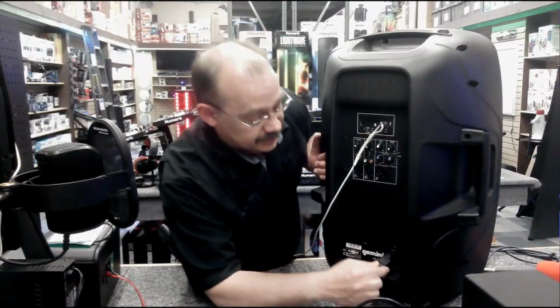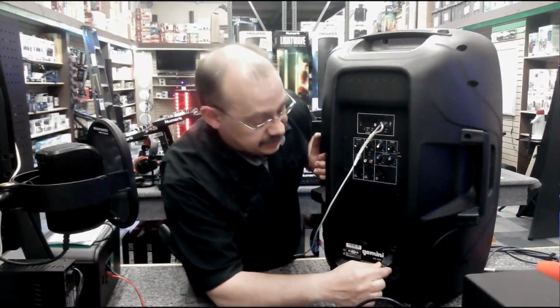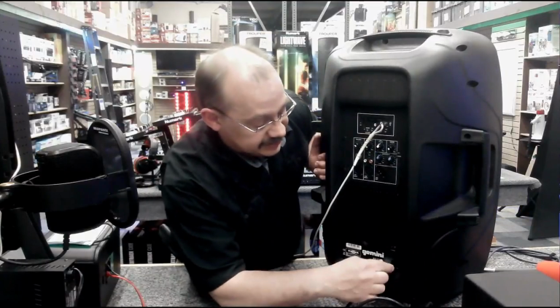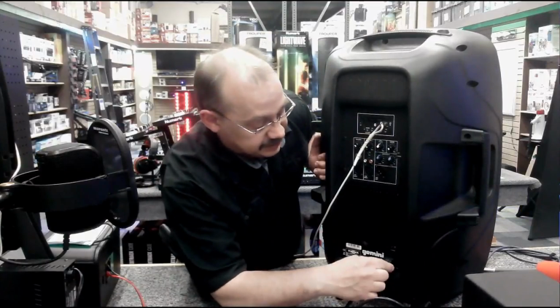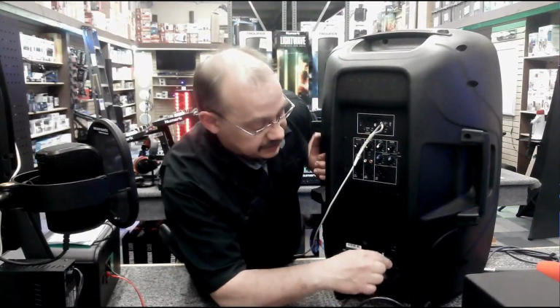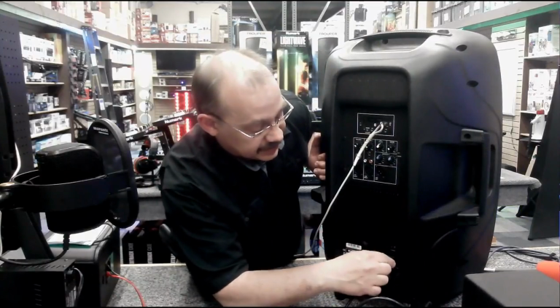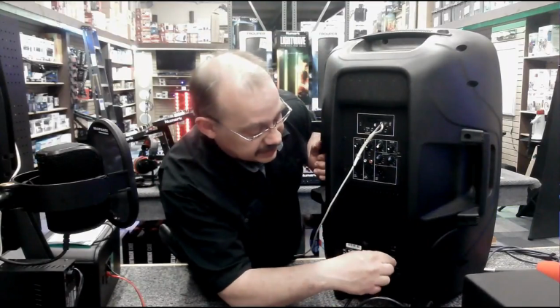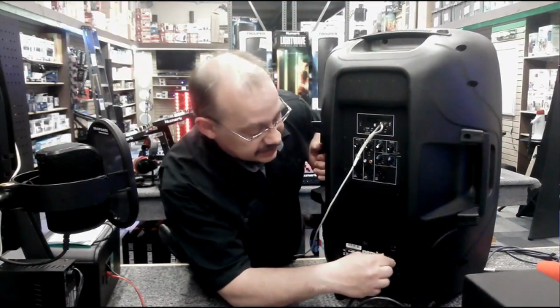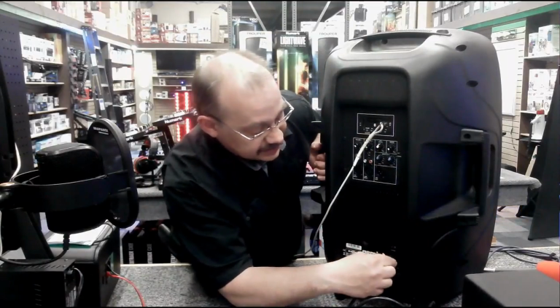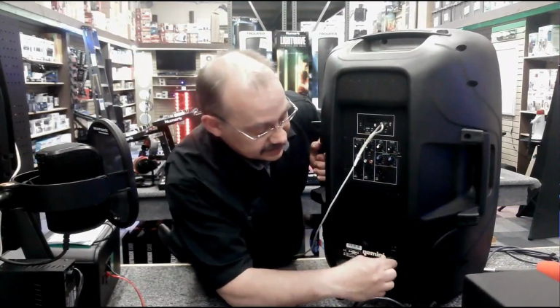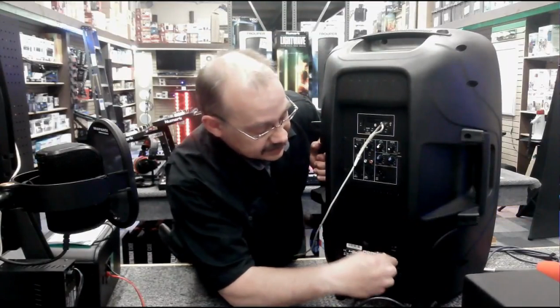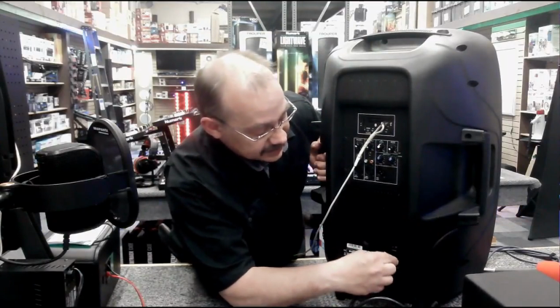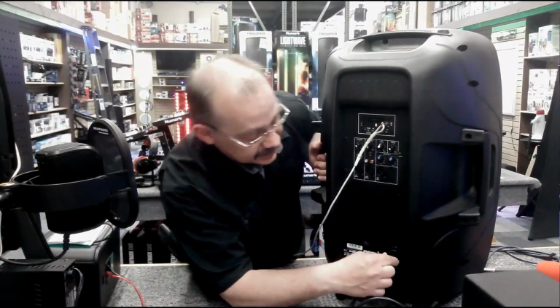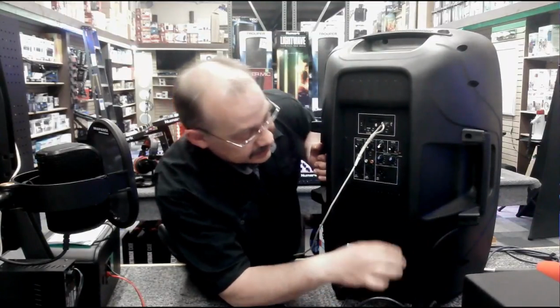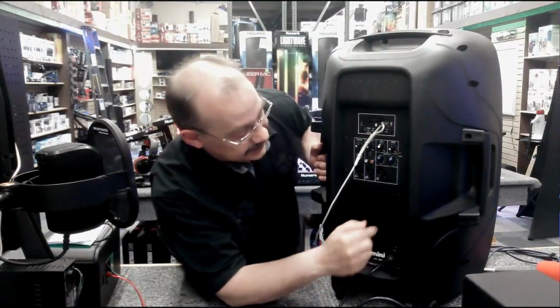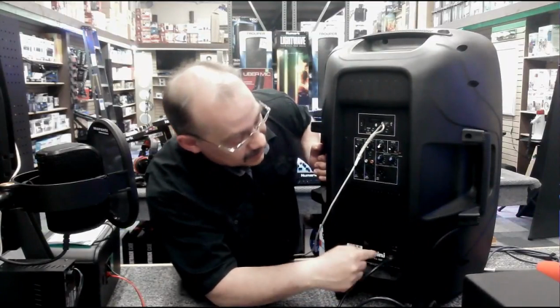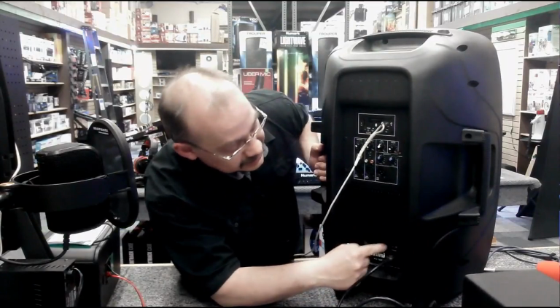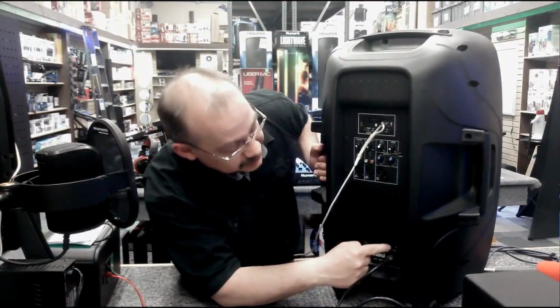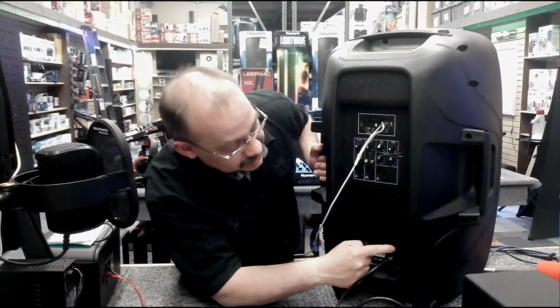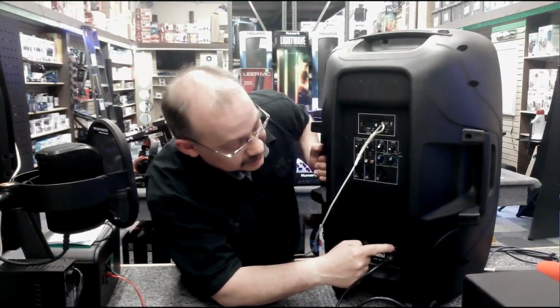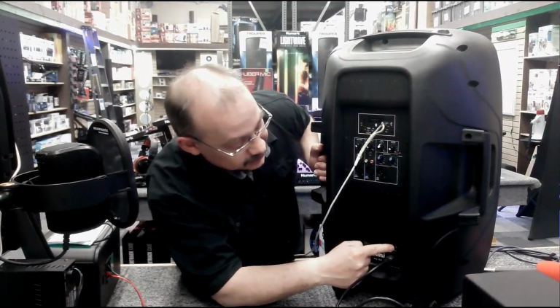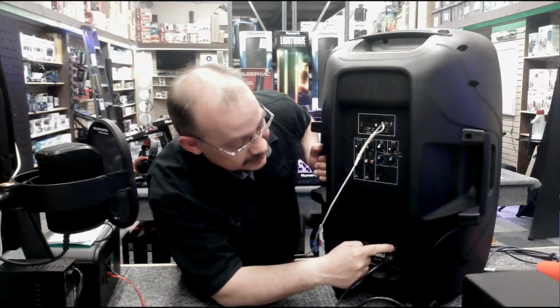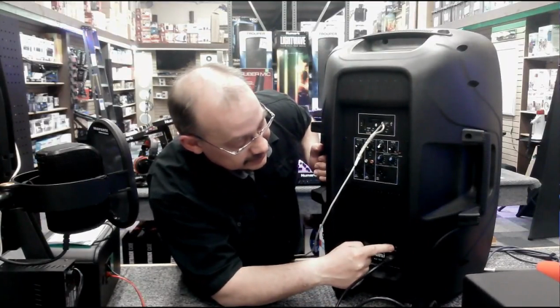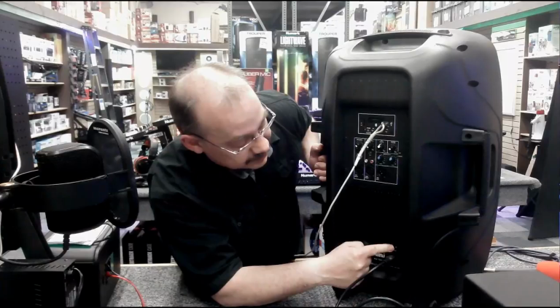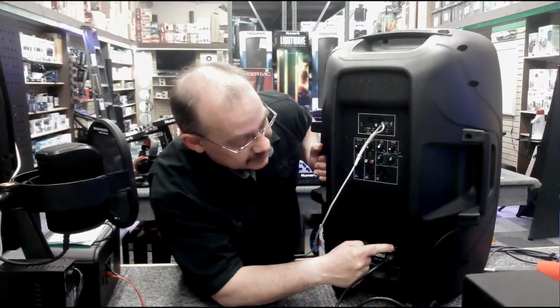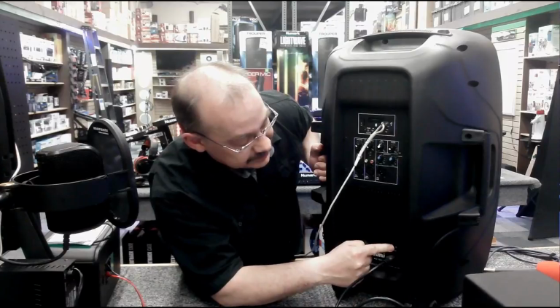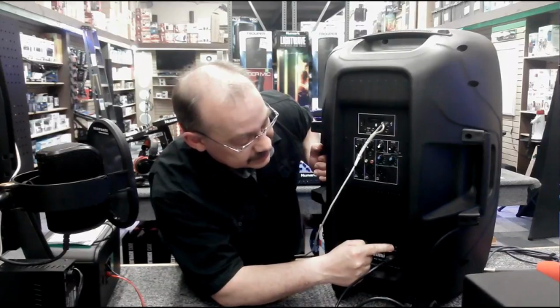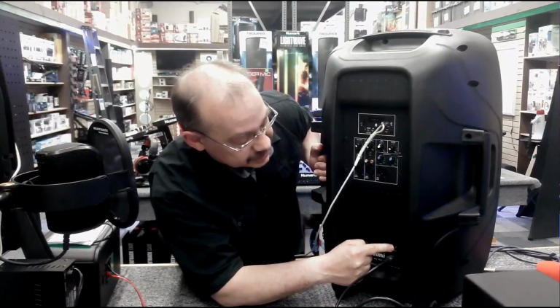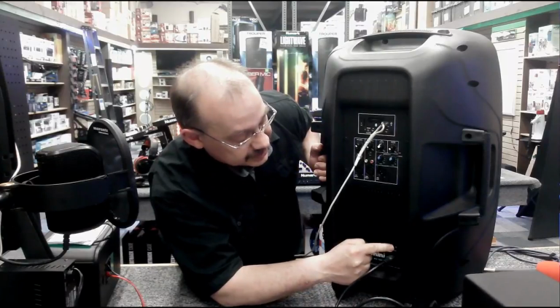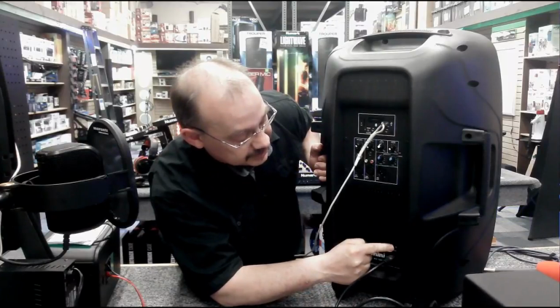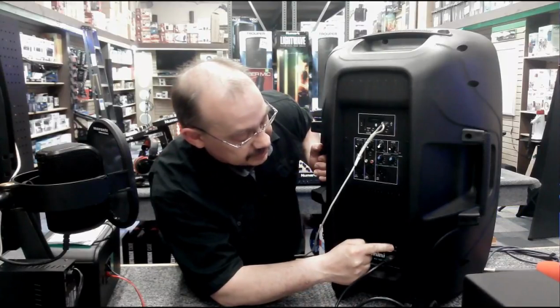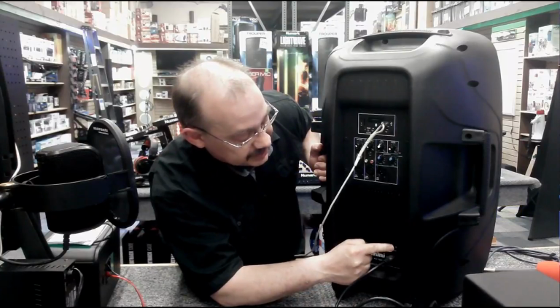Plug this puppy right in here. The on switch is located right down at the bottom, just on top of the plug.